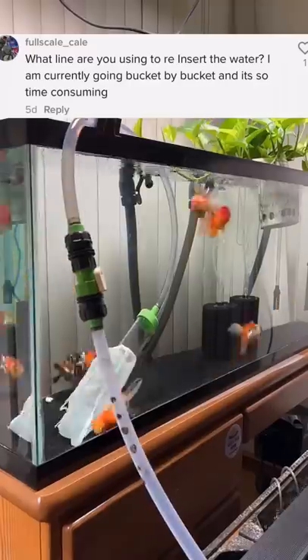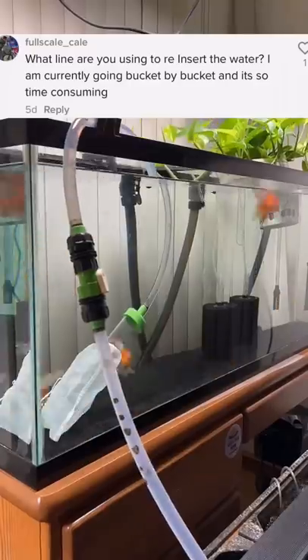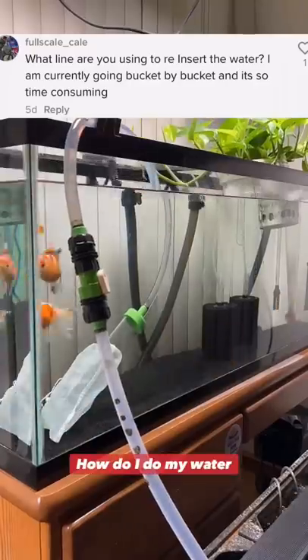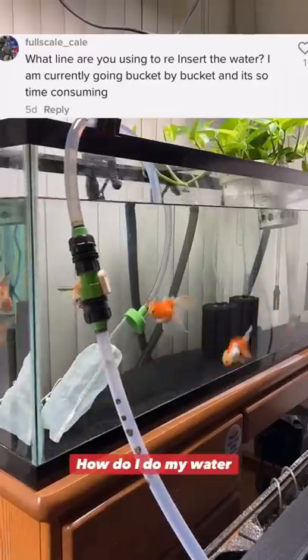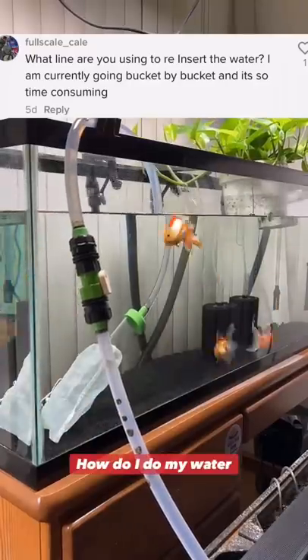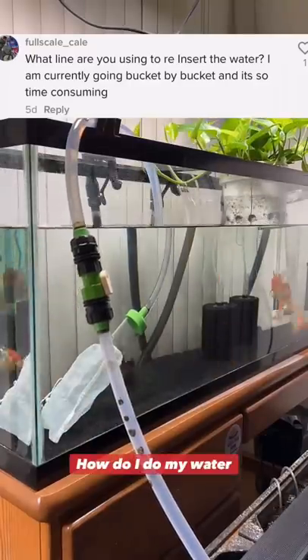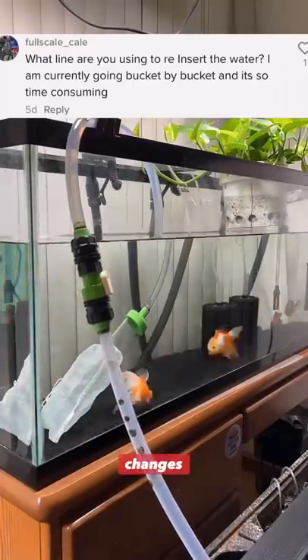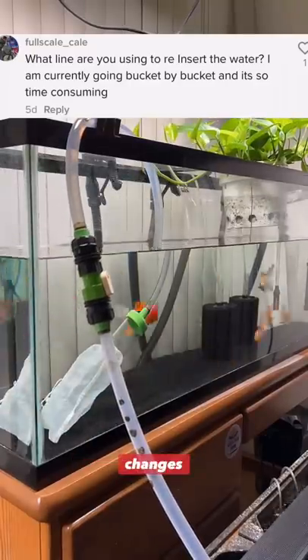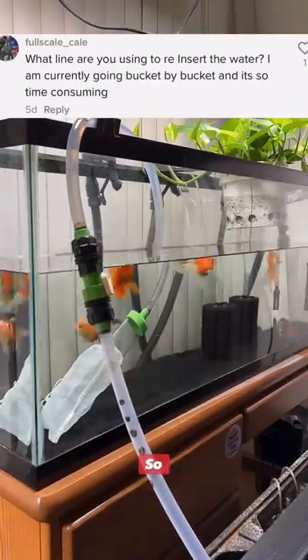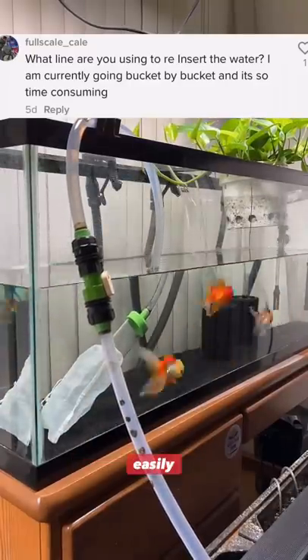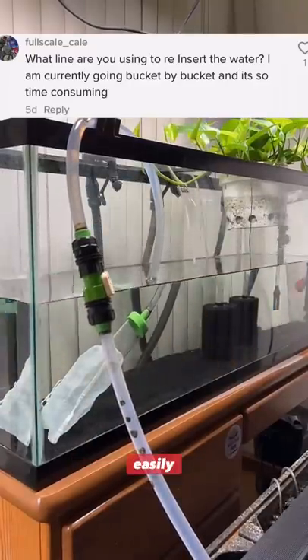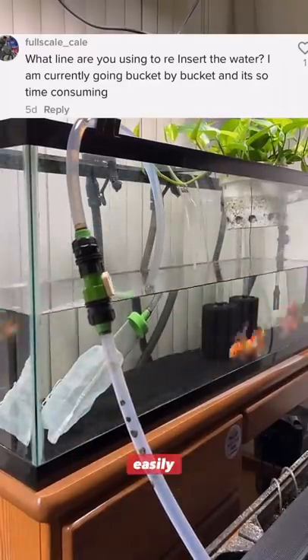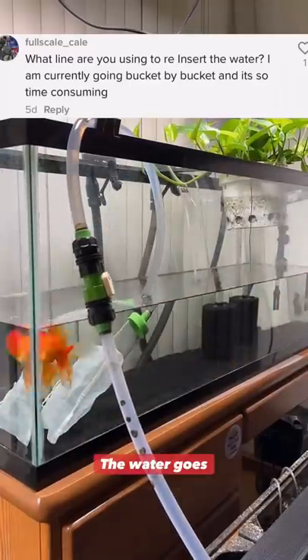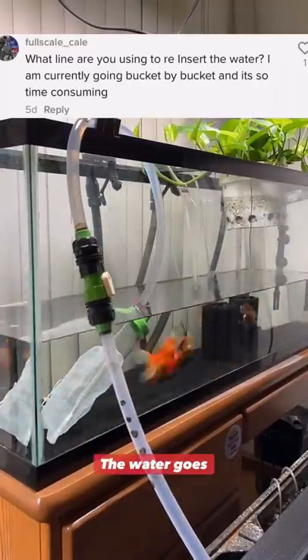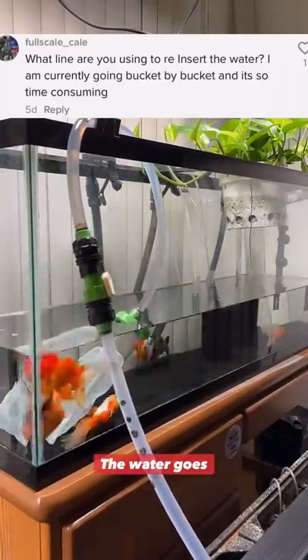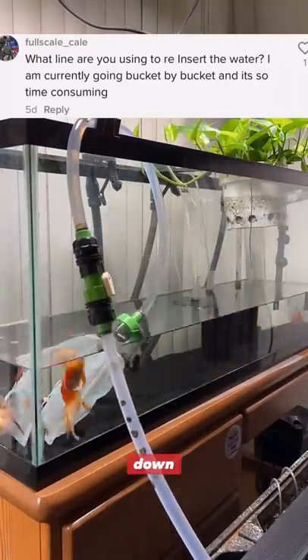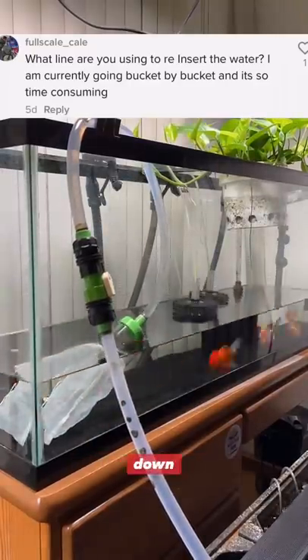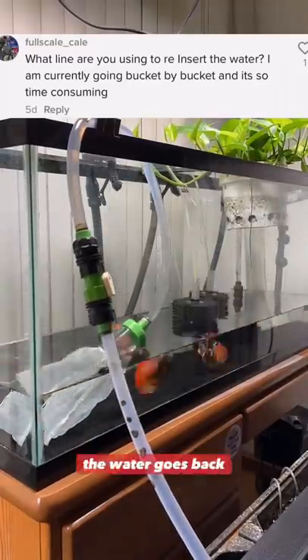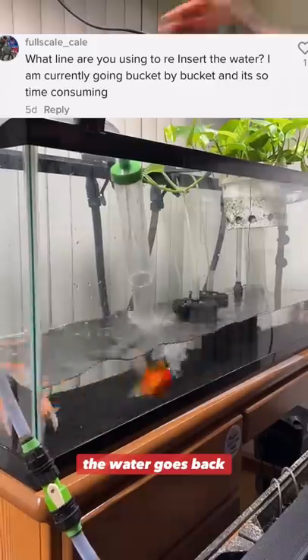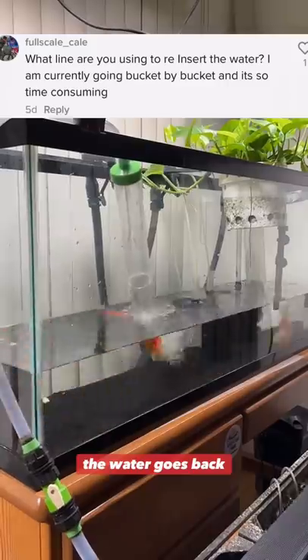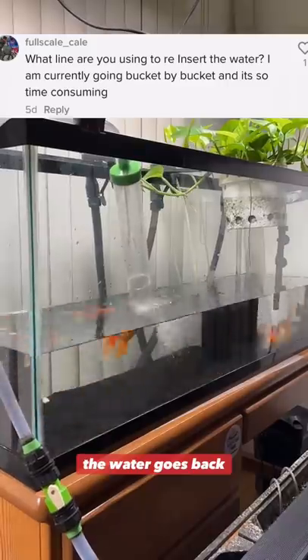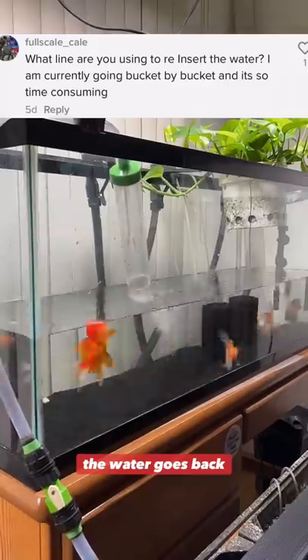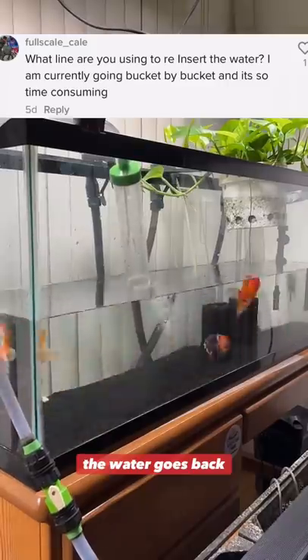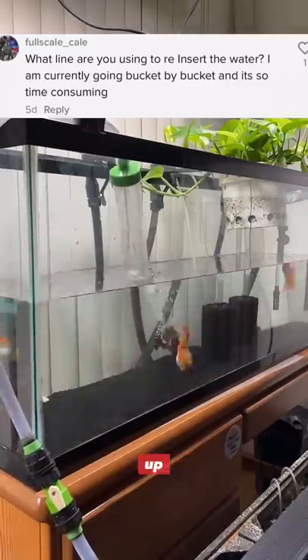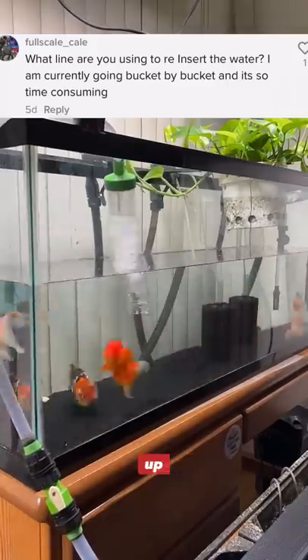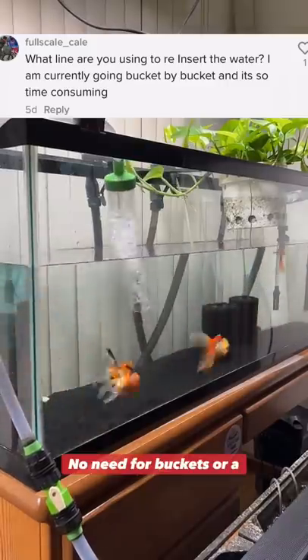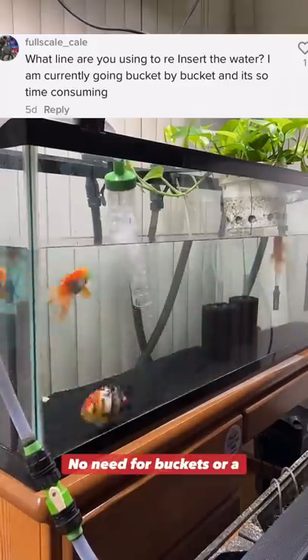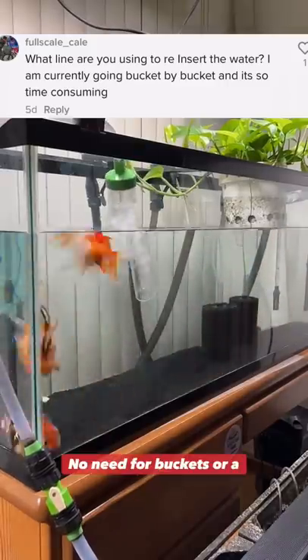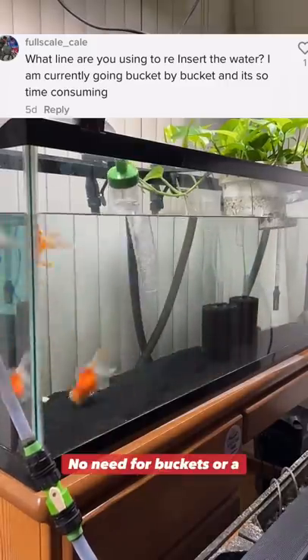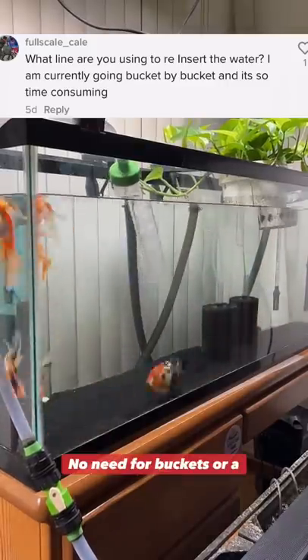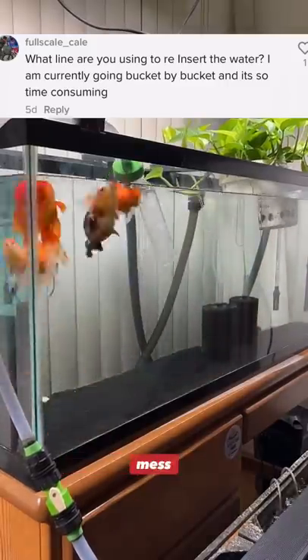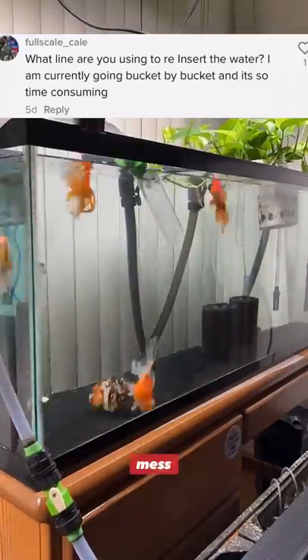How do I do my water changes so easily? The water goes down, the water goes back up, no need for buckets or a mess.